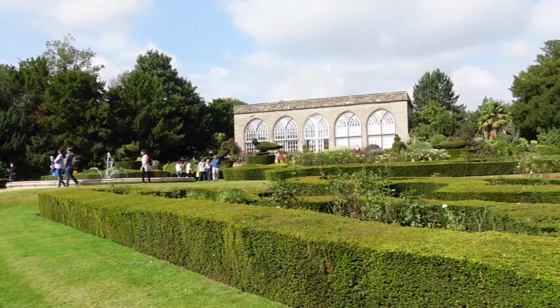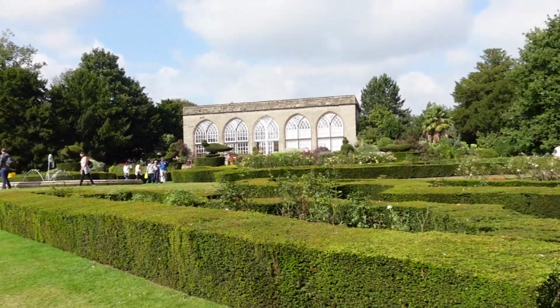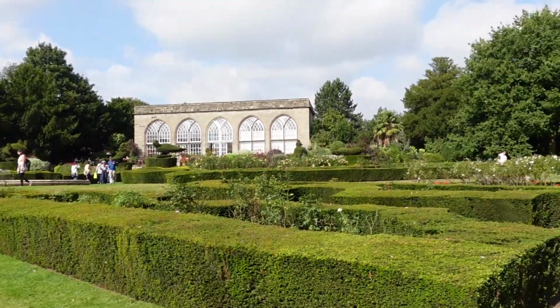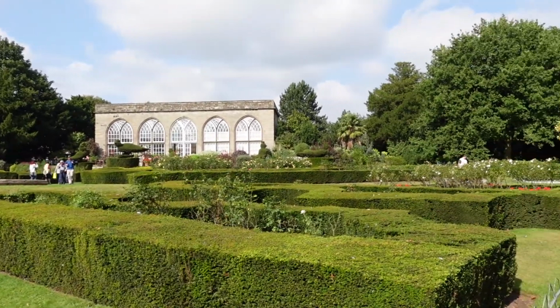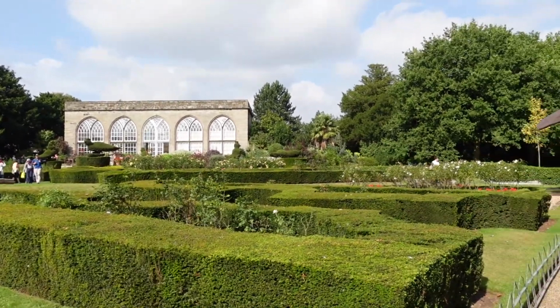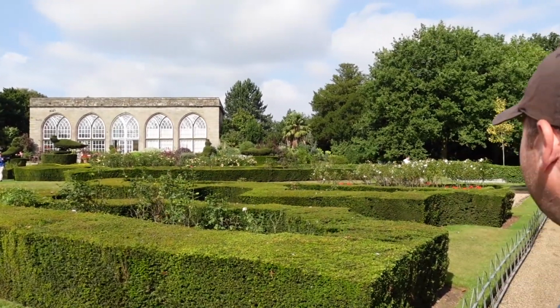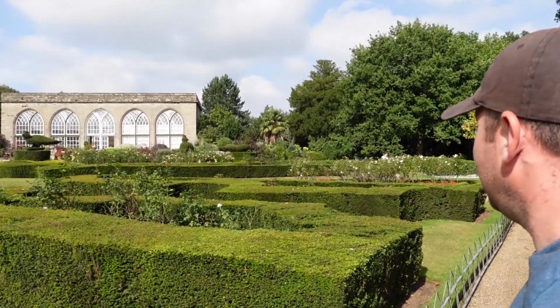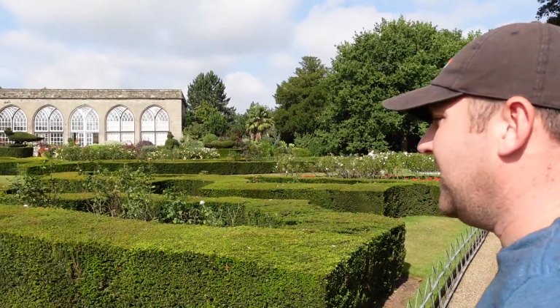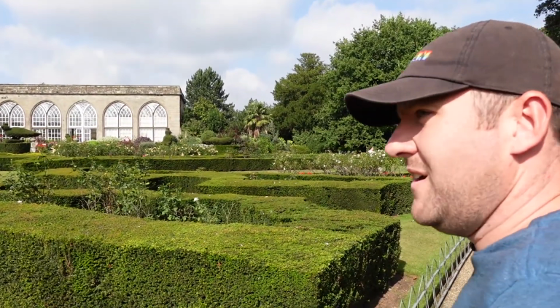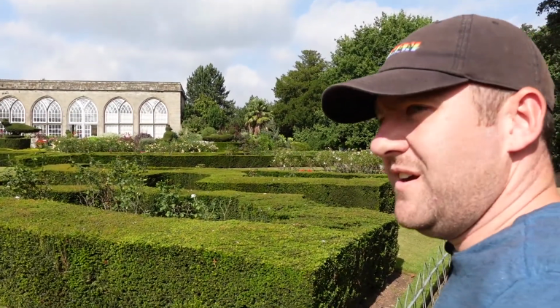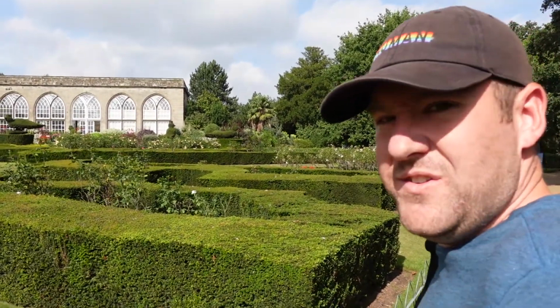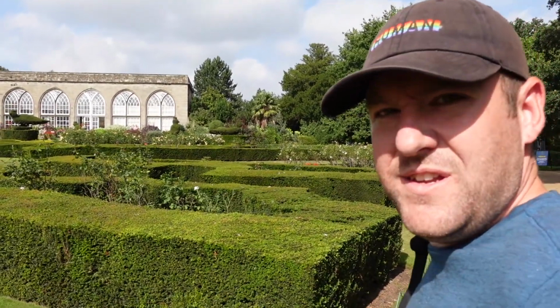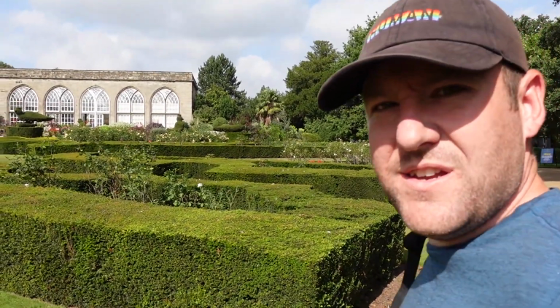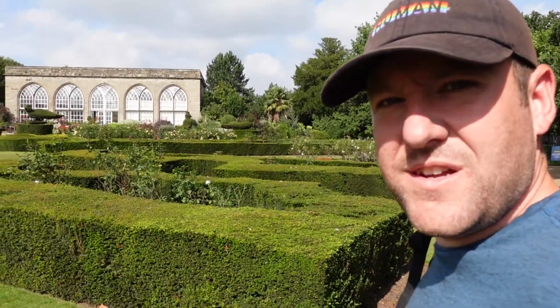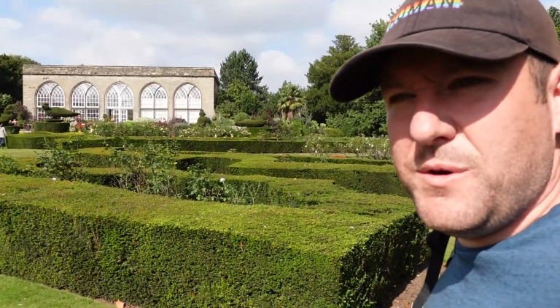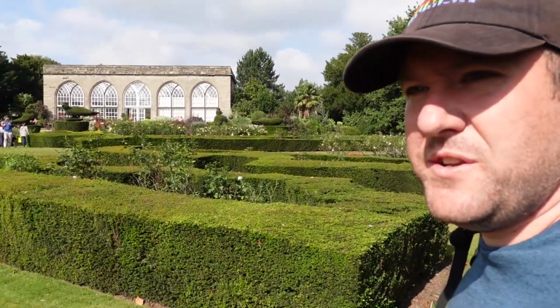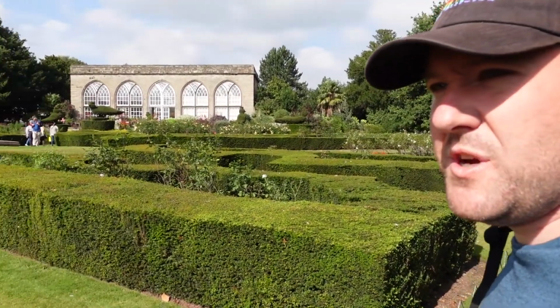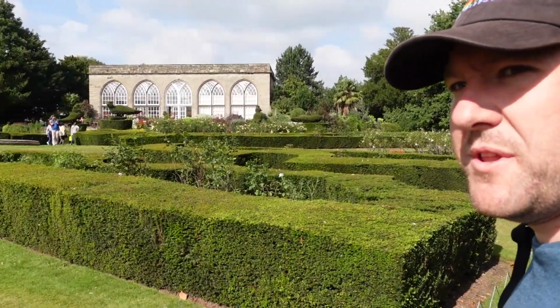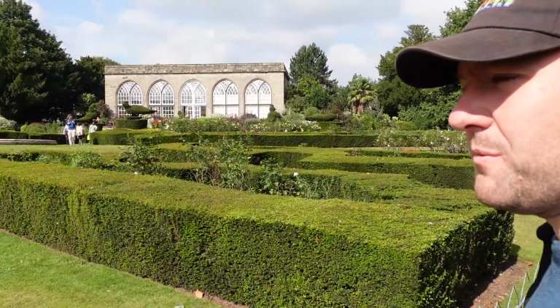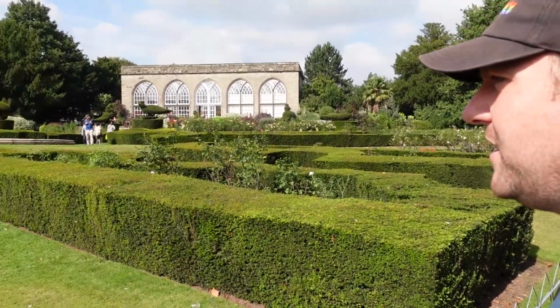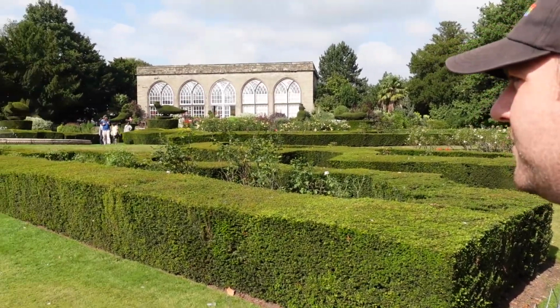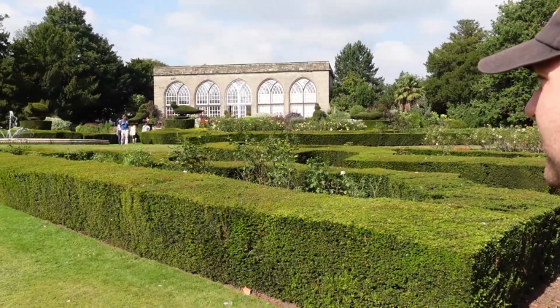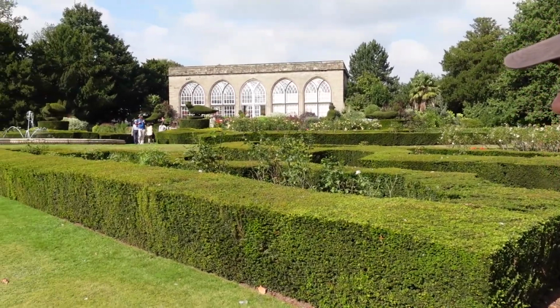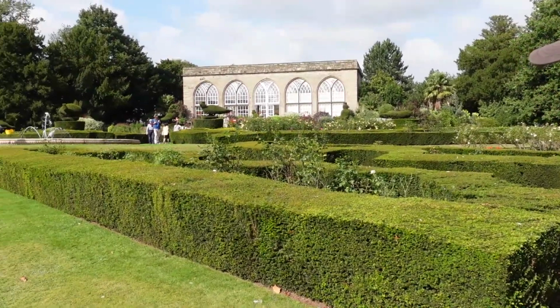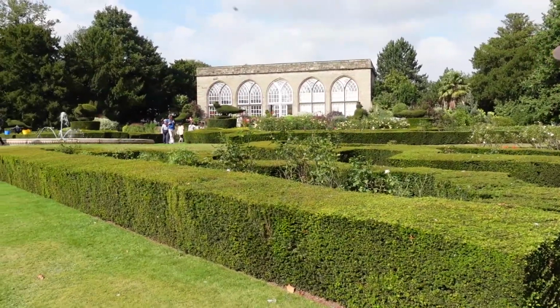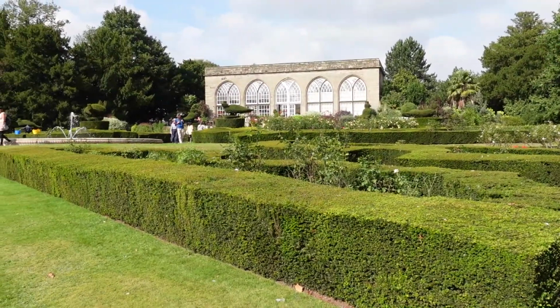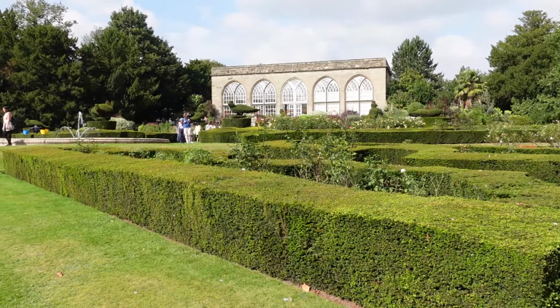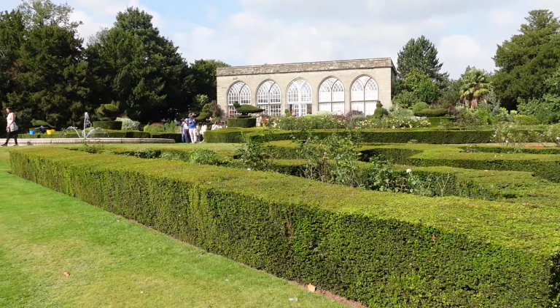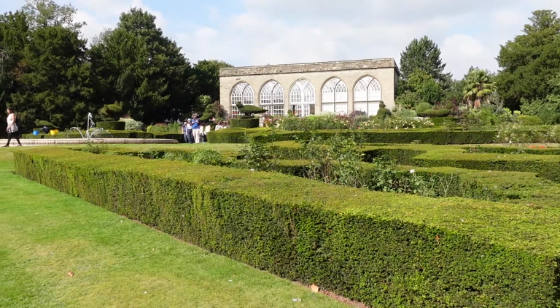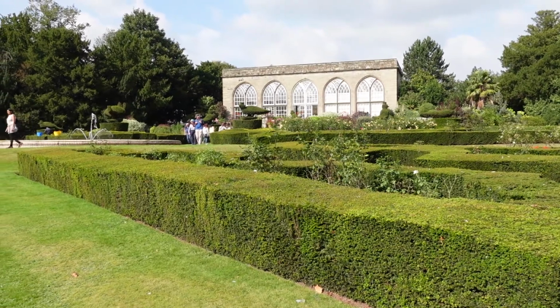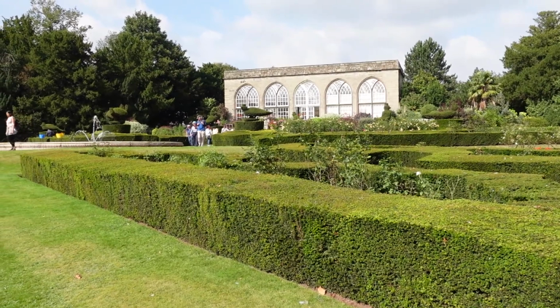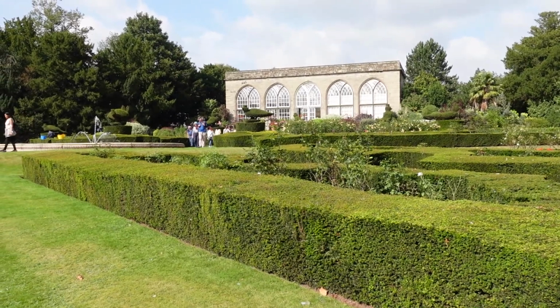Just come round to the Peacock Garden — wasn't expecting this, this is beautiful. It's like a little hidden gem at the top of the hill. Look how well maintained it is as well.